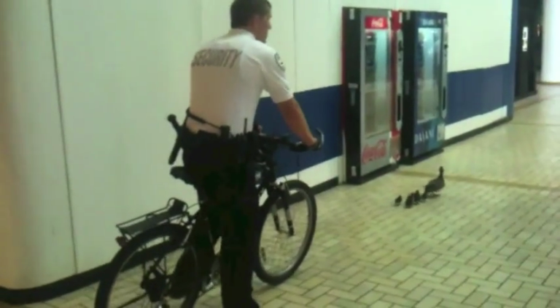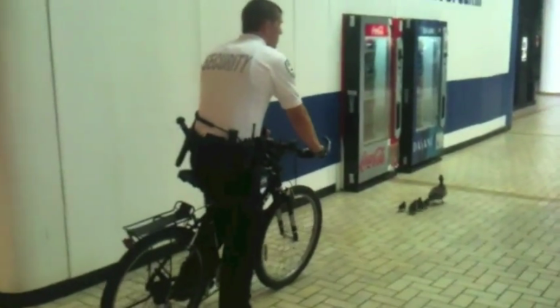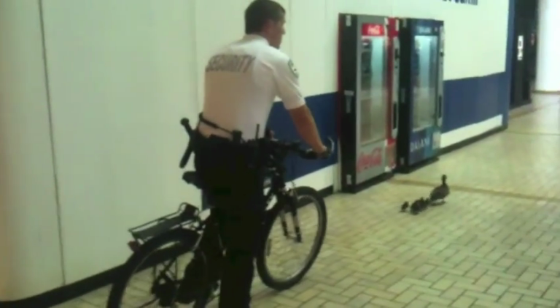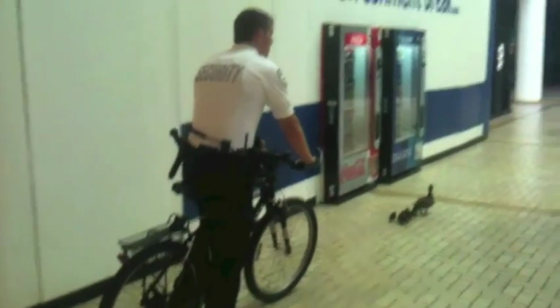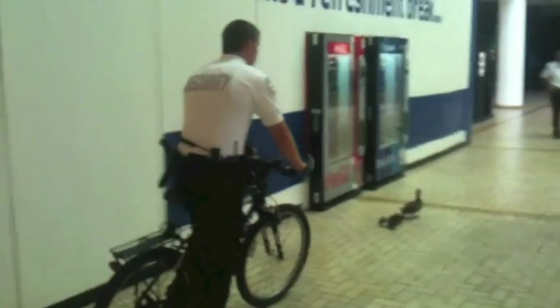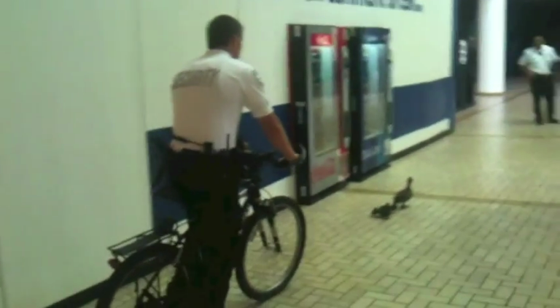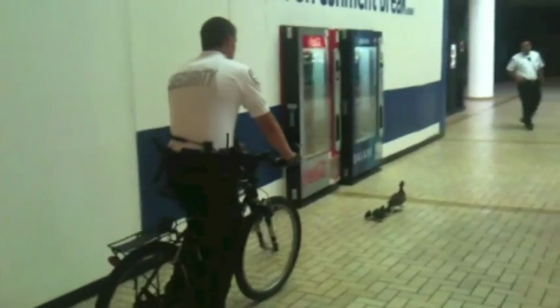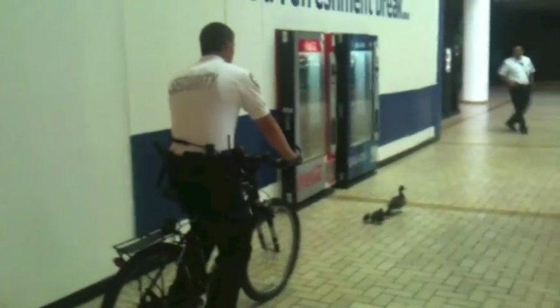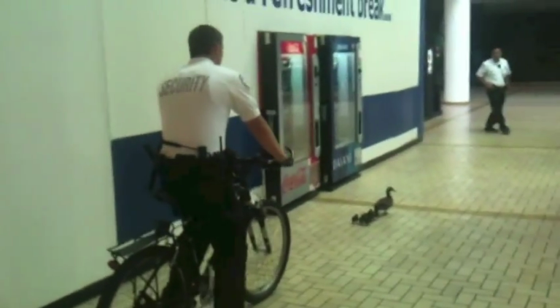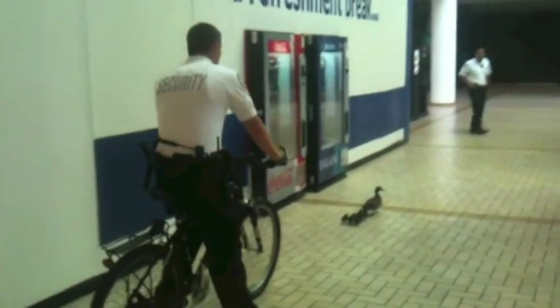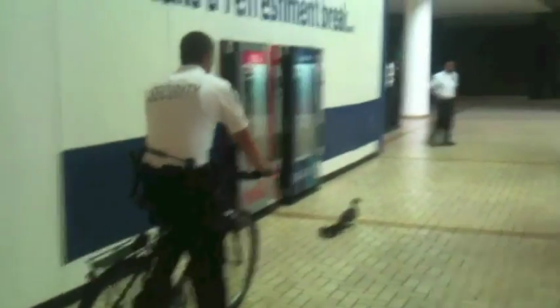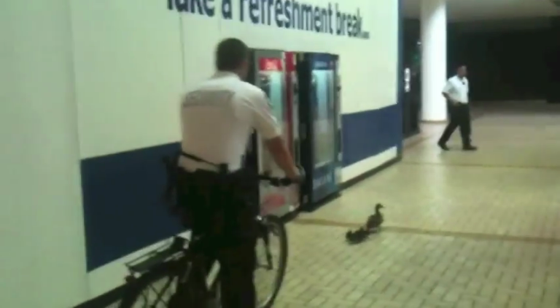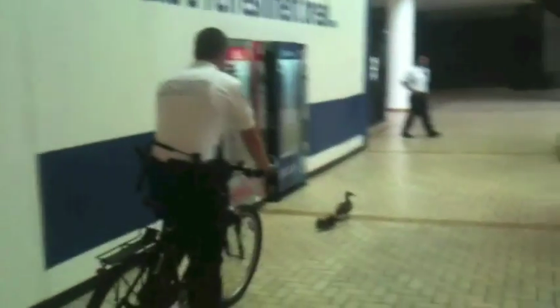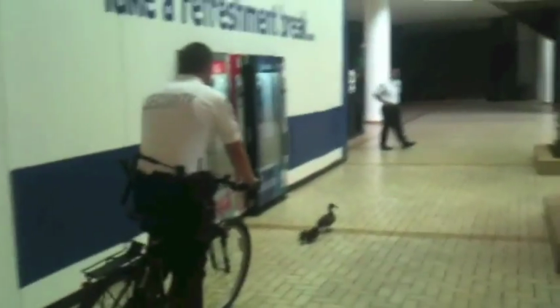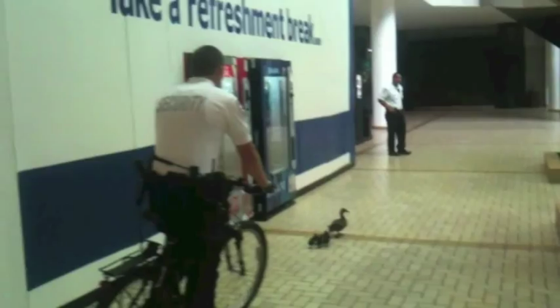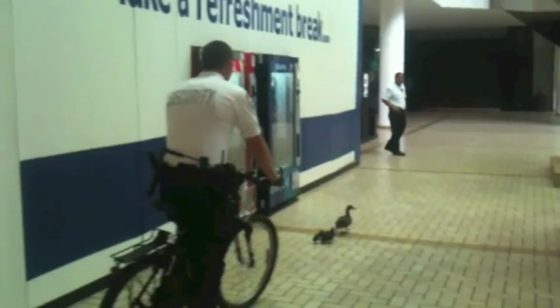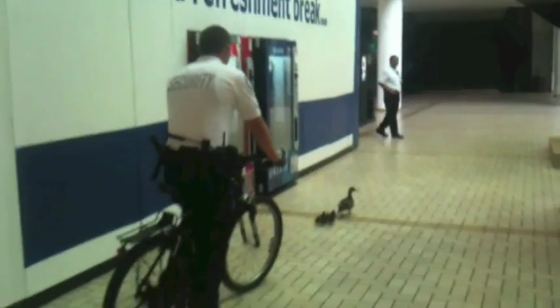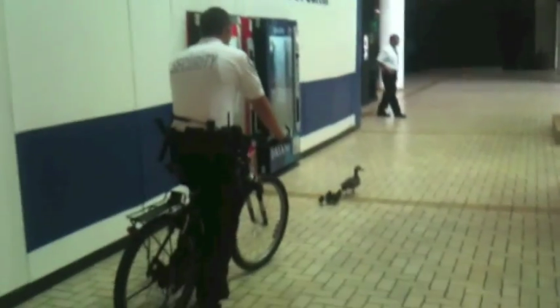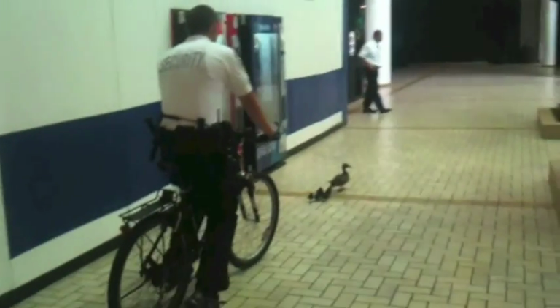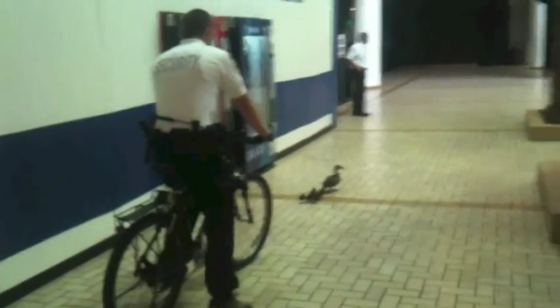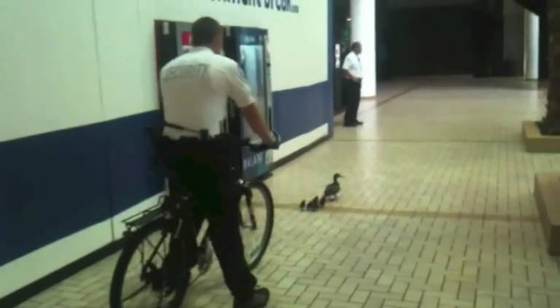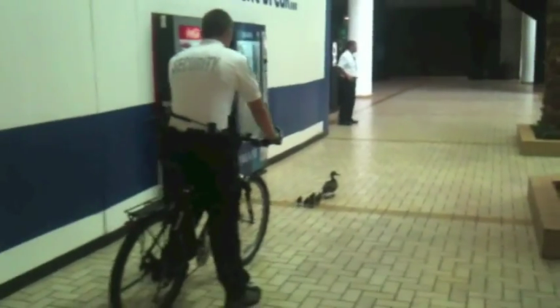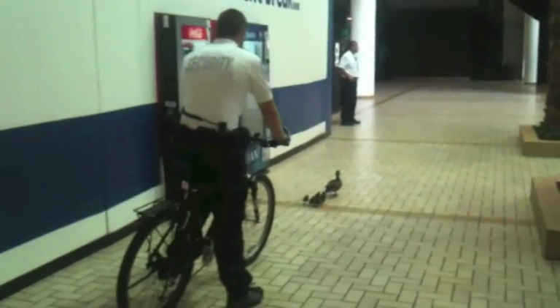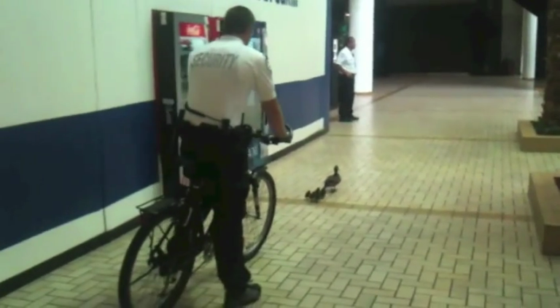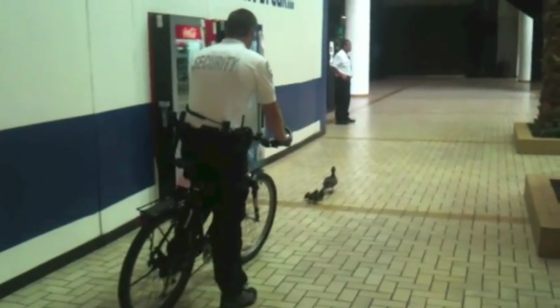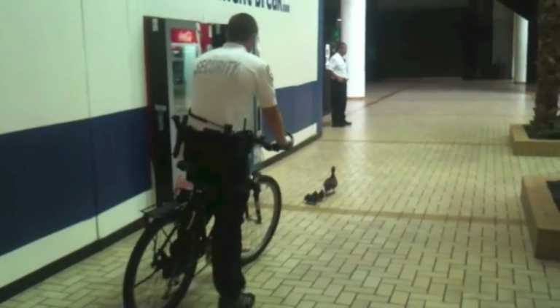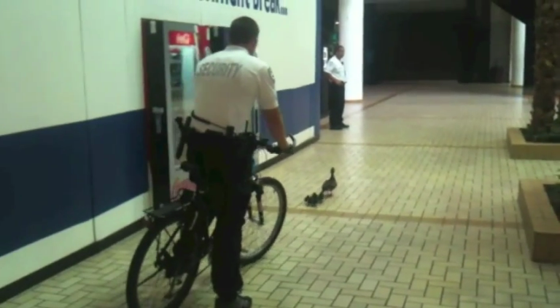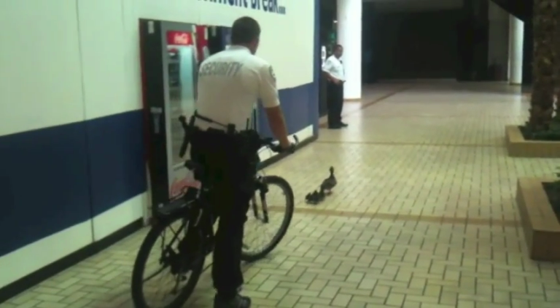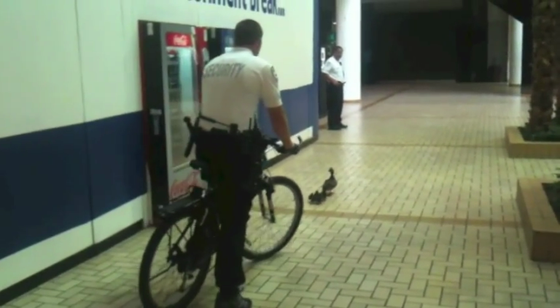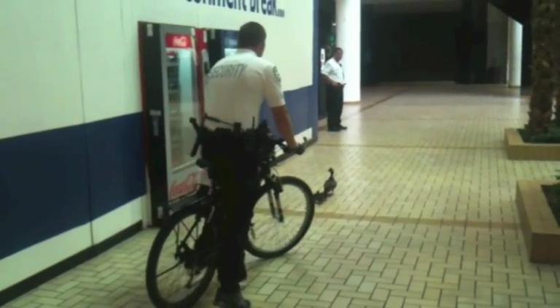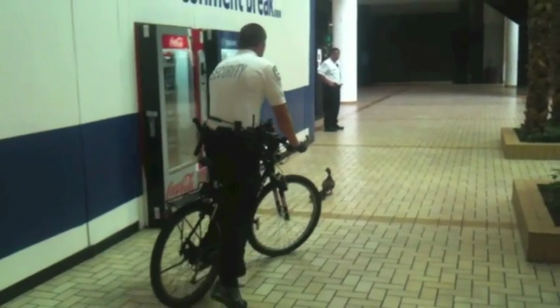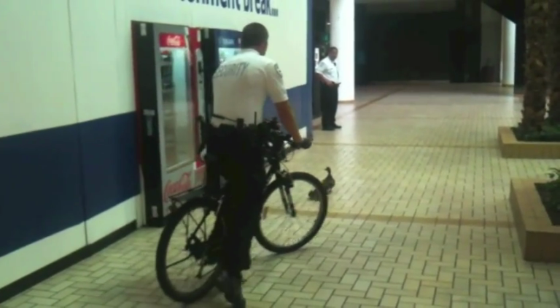Just a simple note: no ducks, real or robotic, were harmed while making this video.